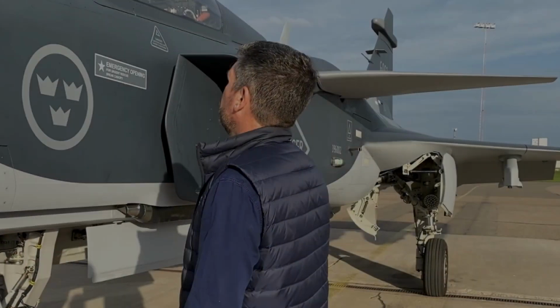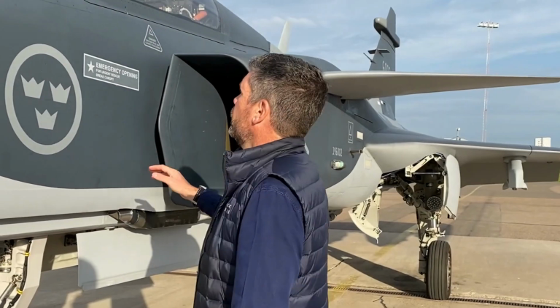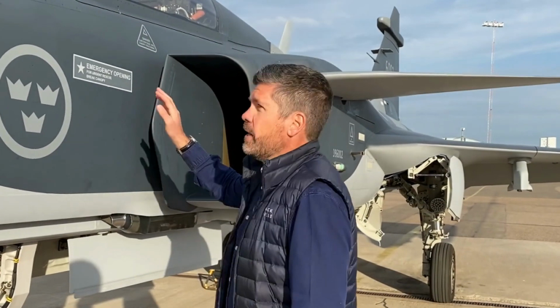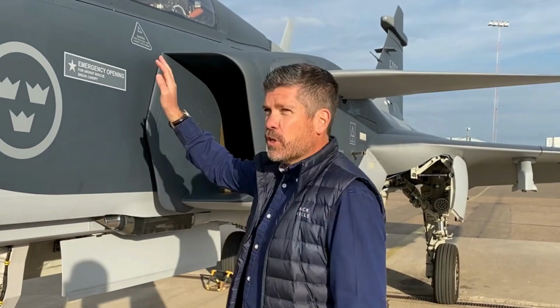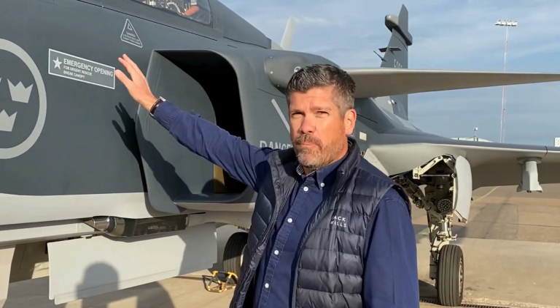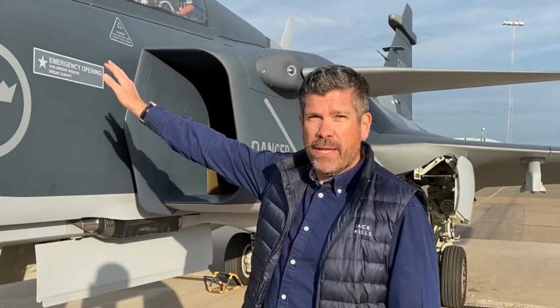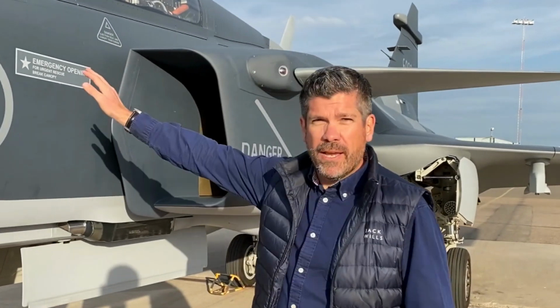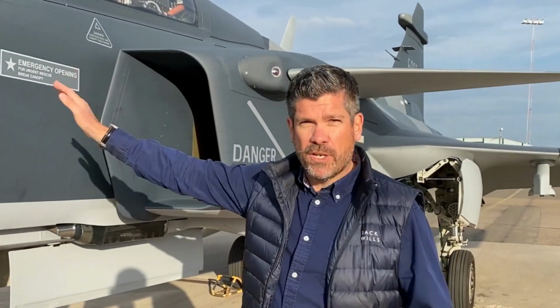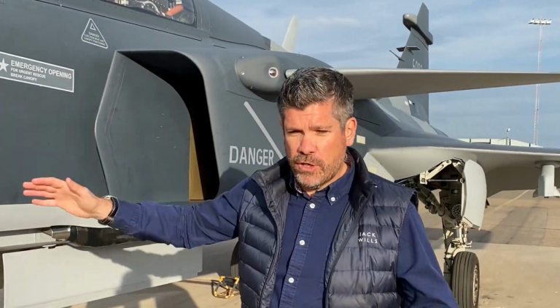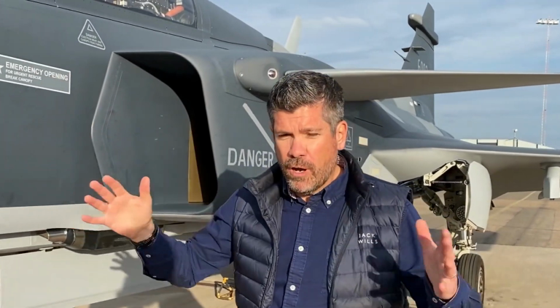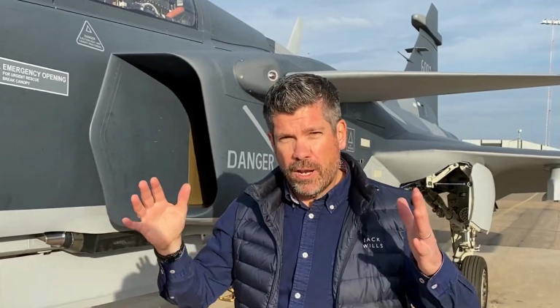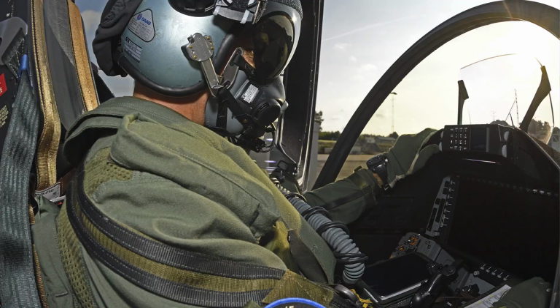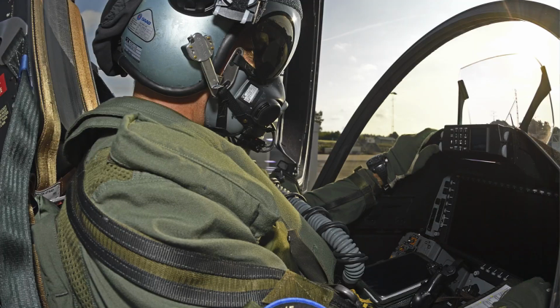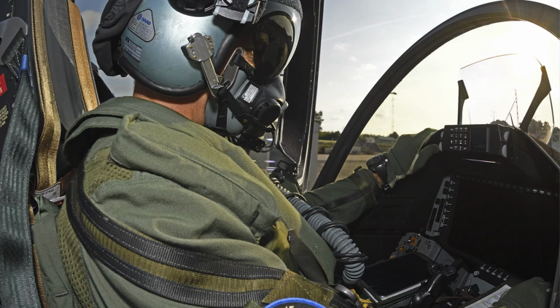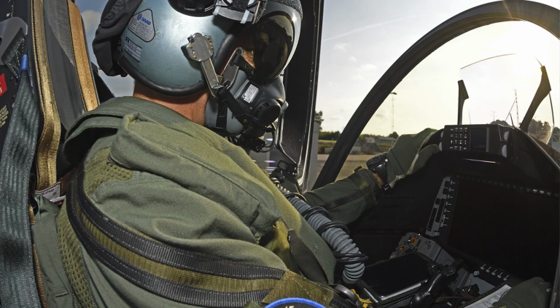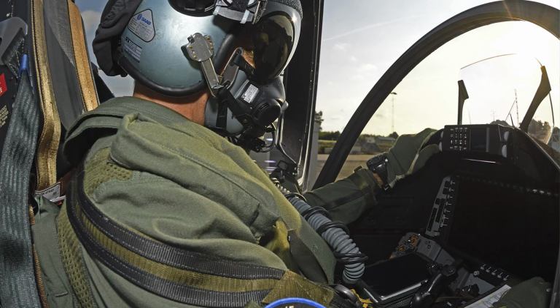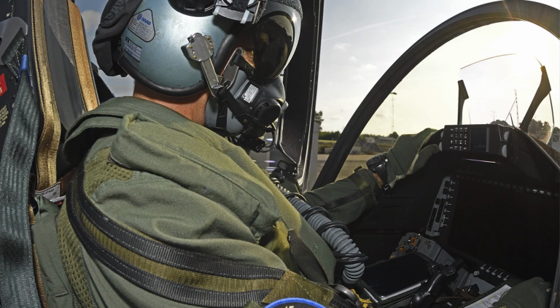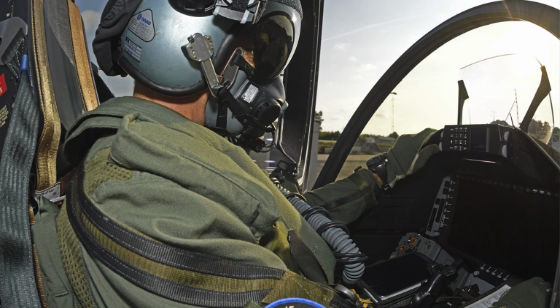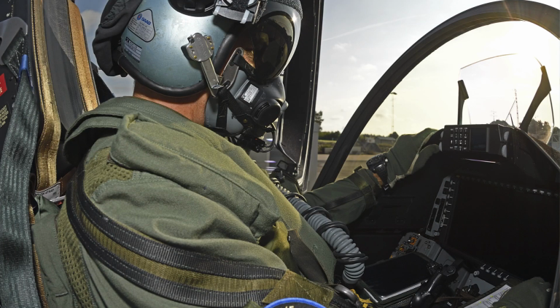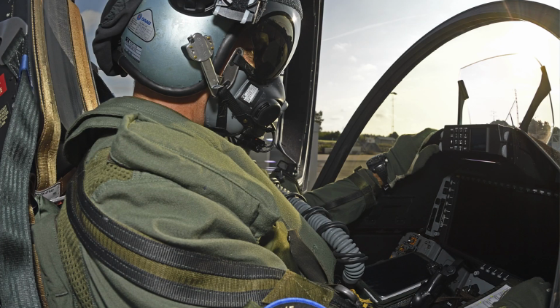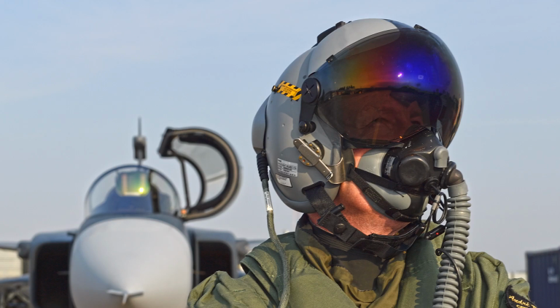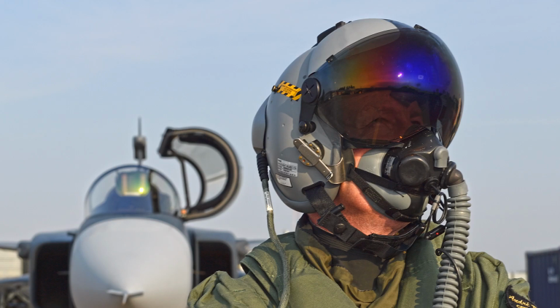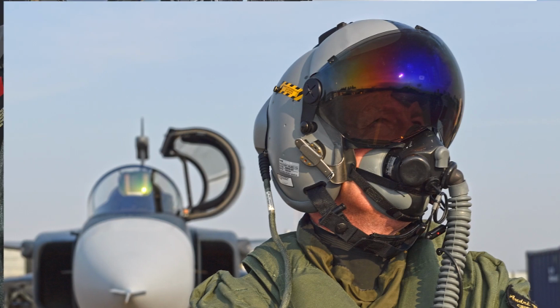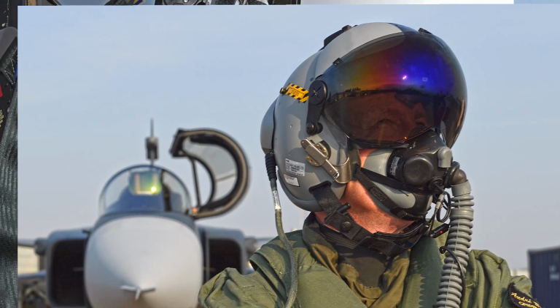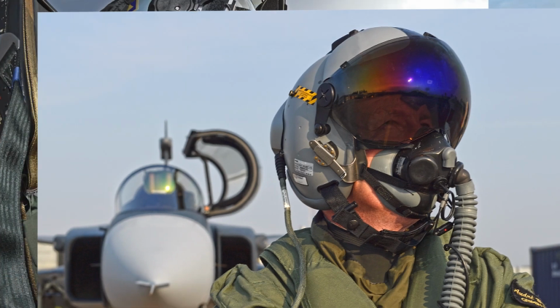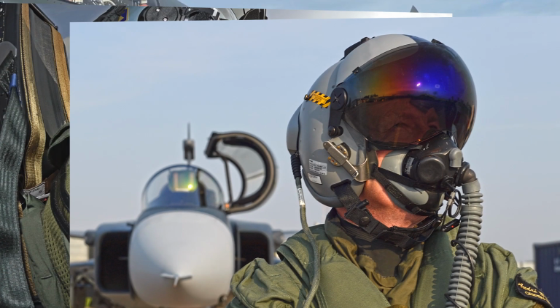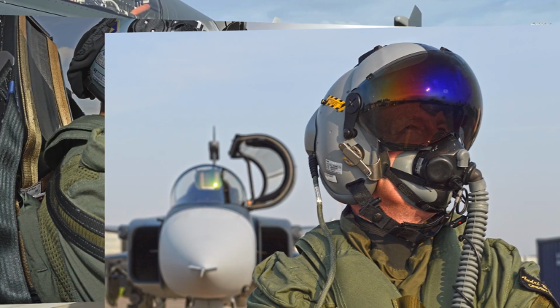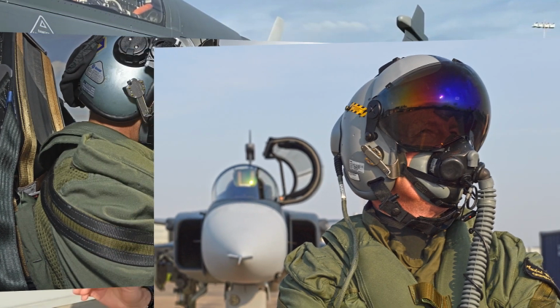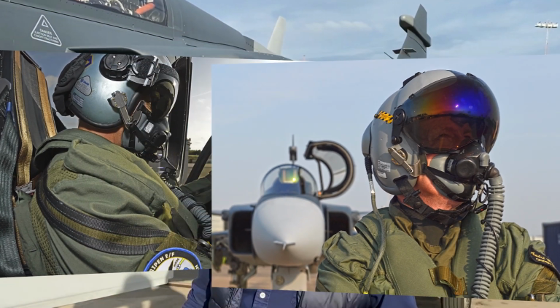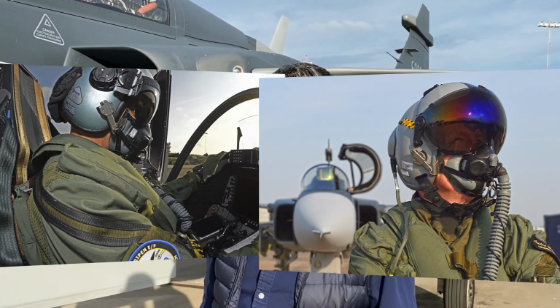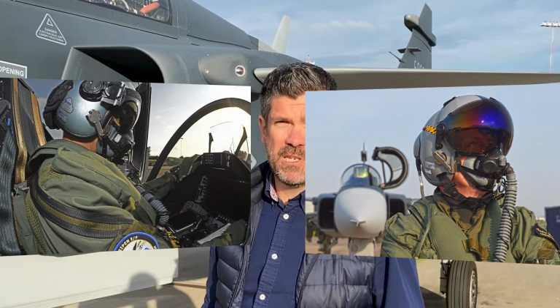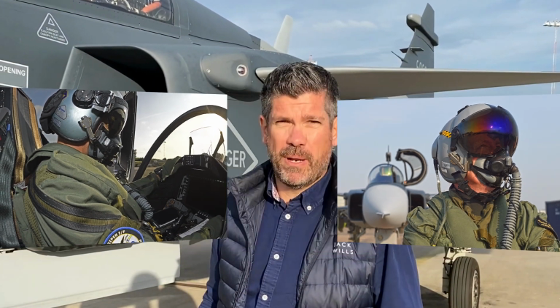In the cockpit is a new large area display, and the pilot also wears the Targo helmet mounted display.